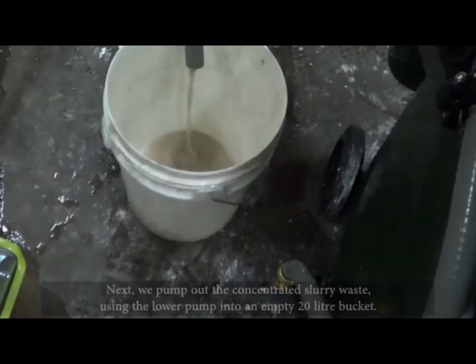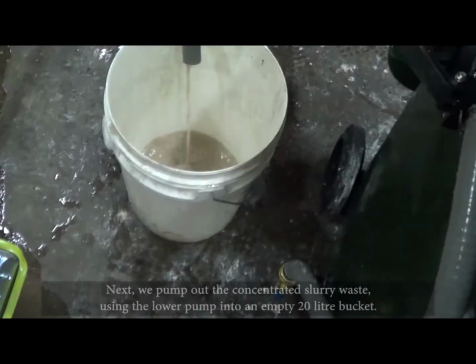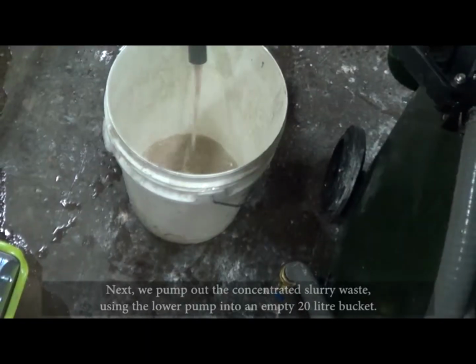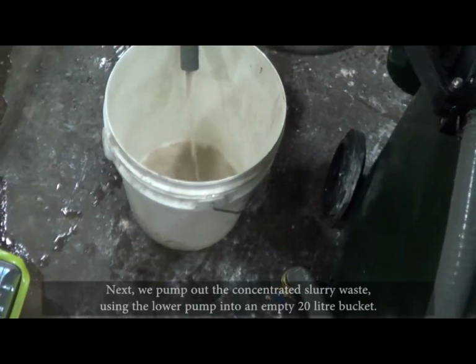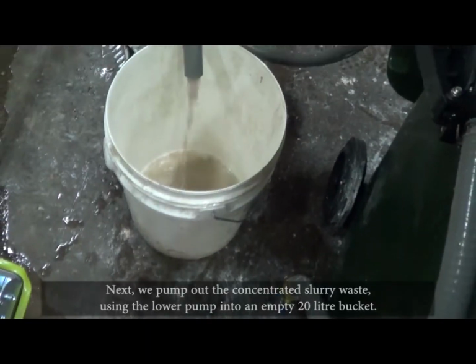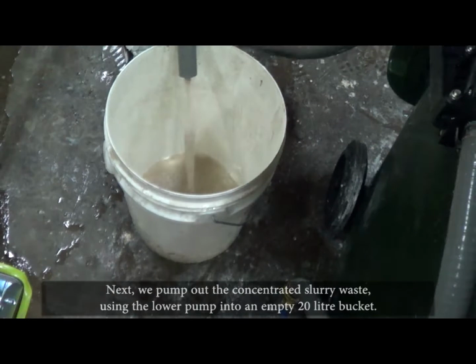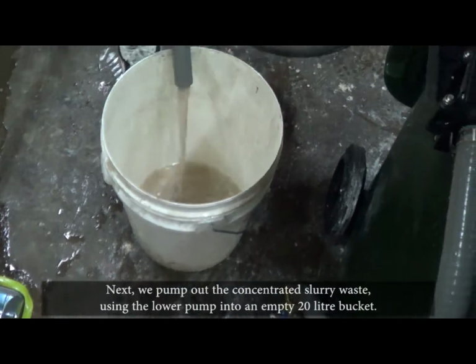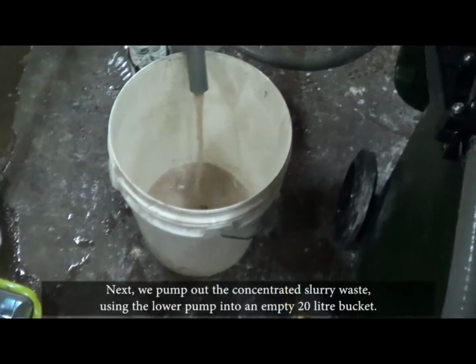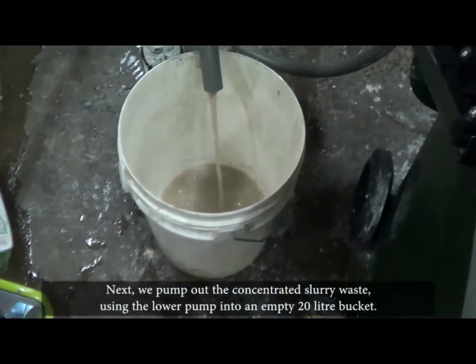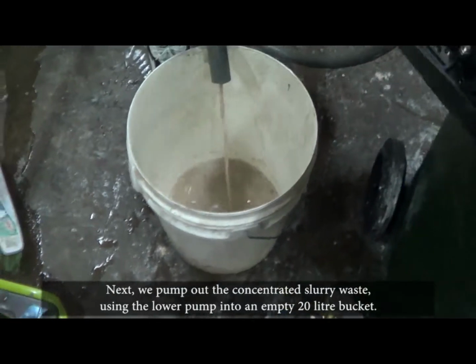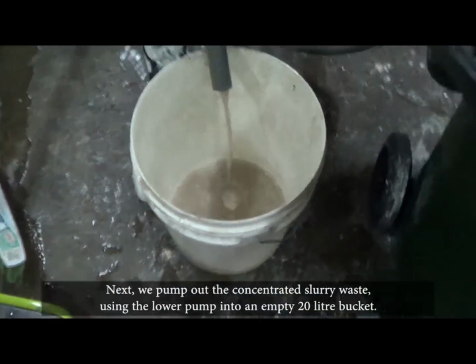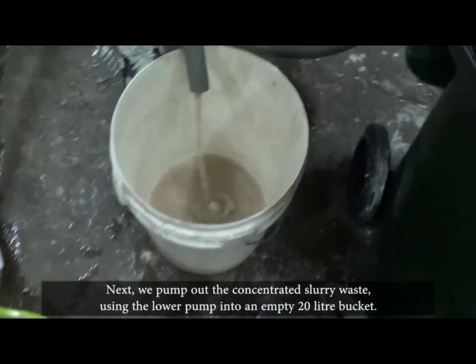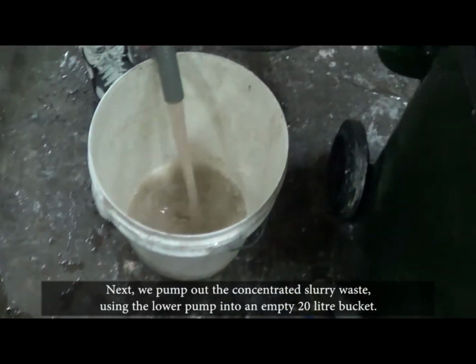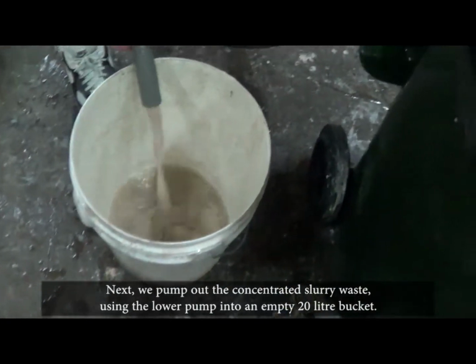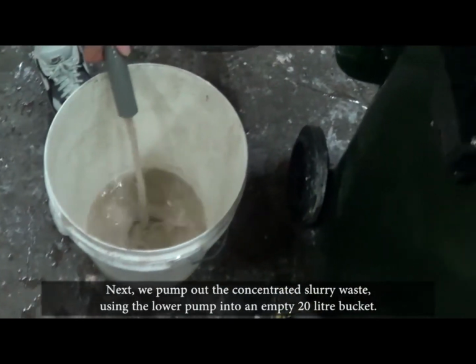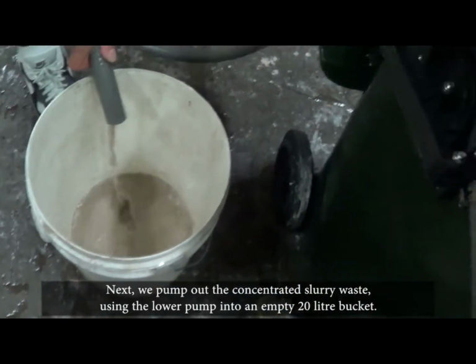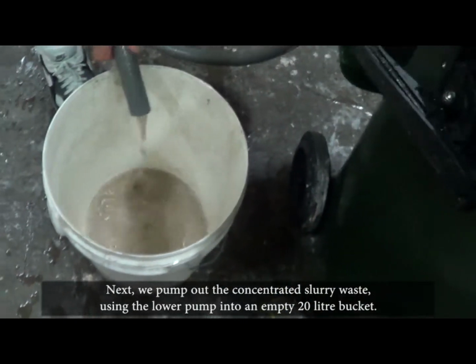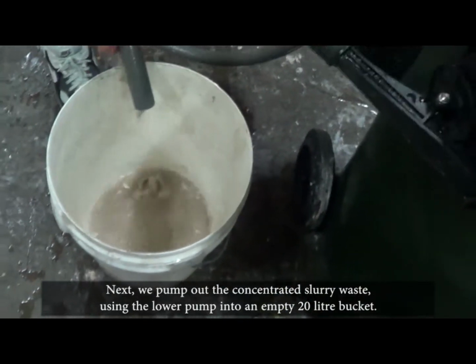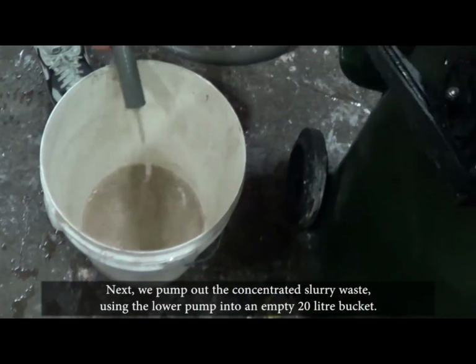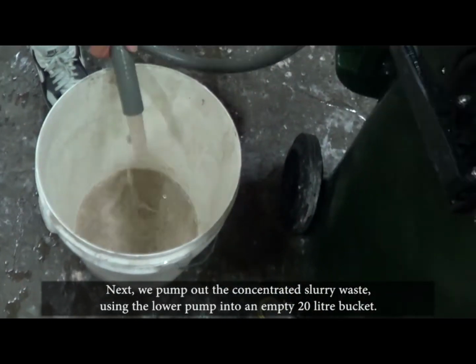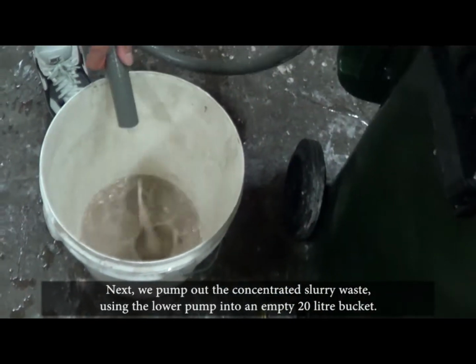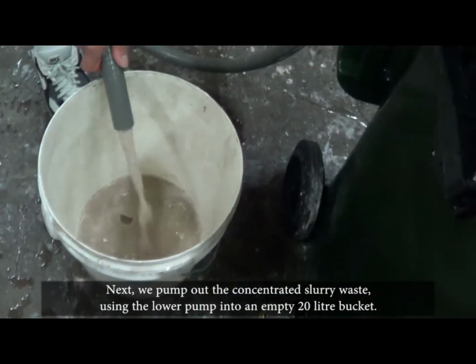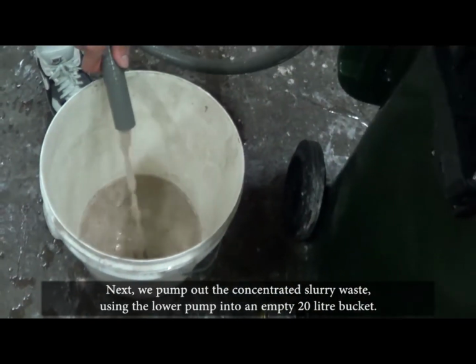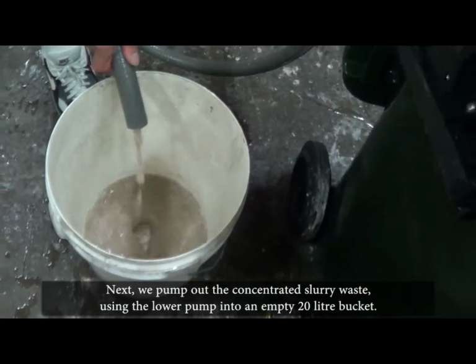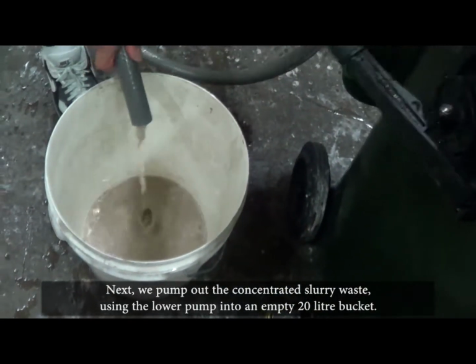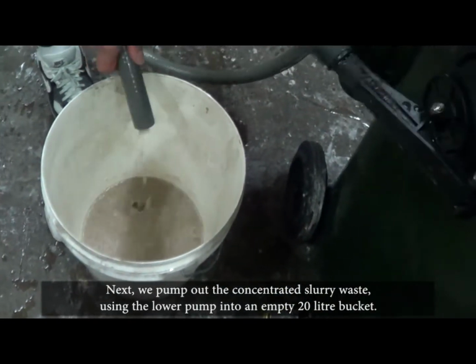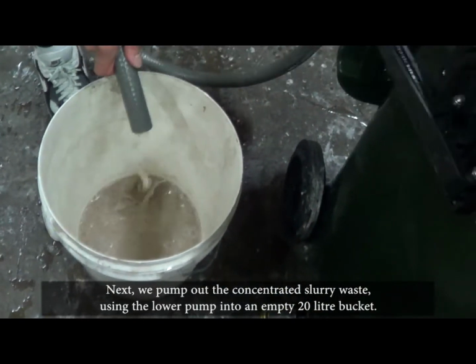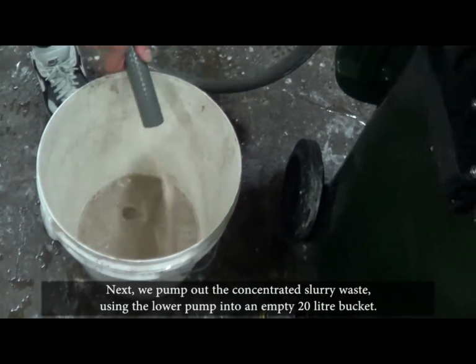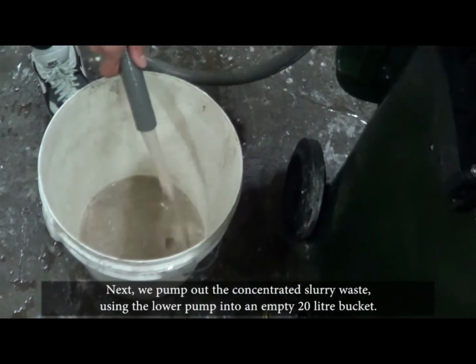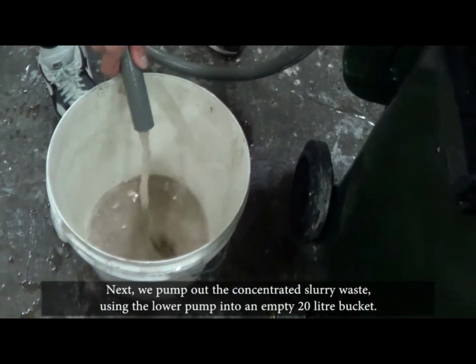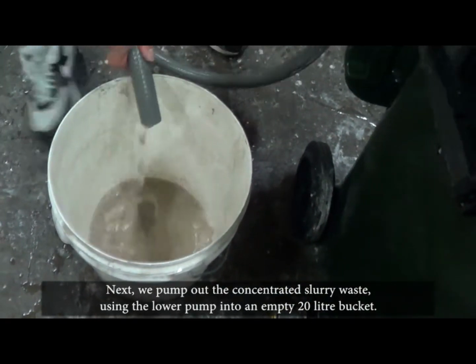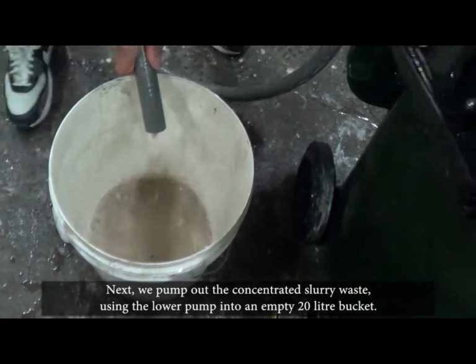Next, we pump out the concentrated slurry waste using the lower pump into an empty 20L bucket.